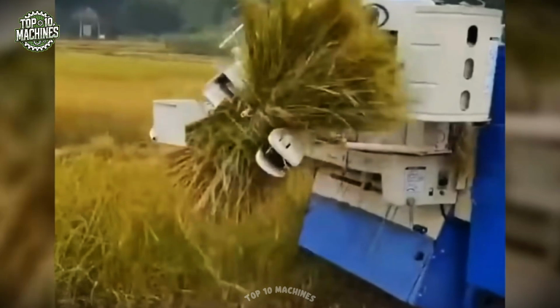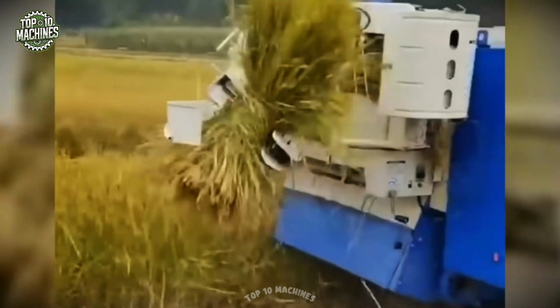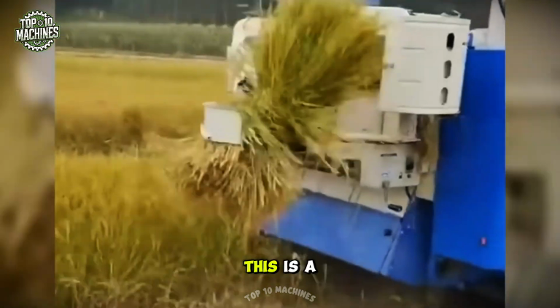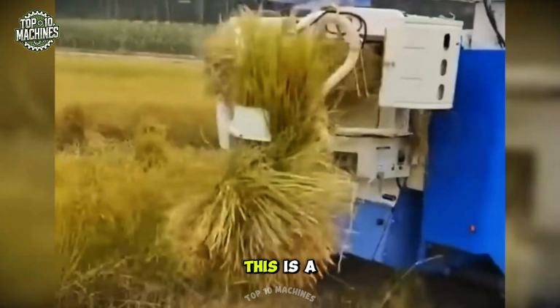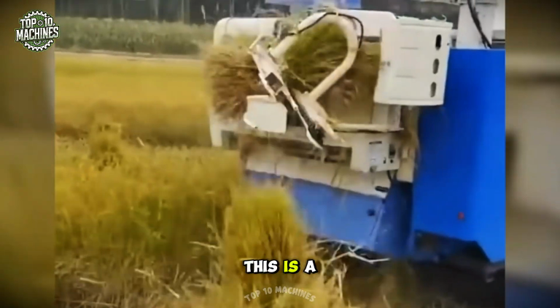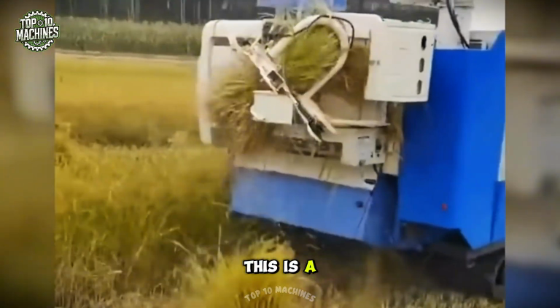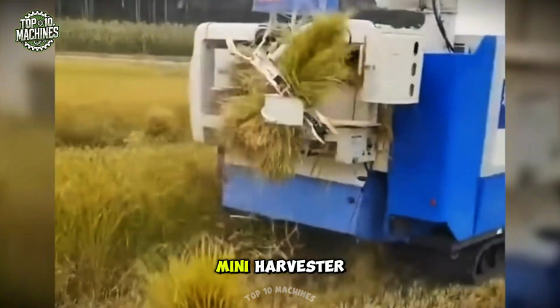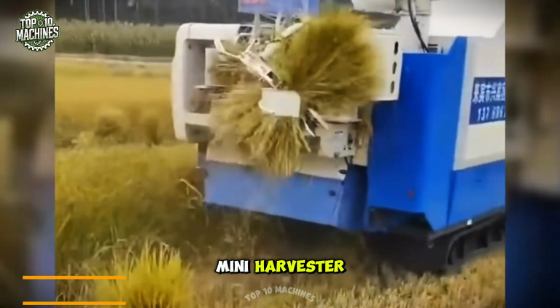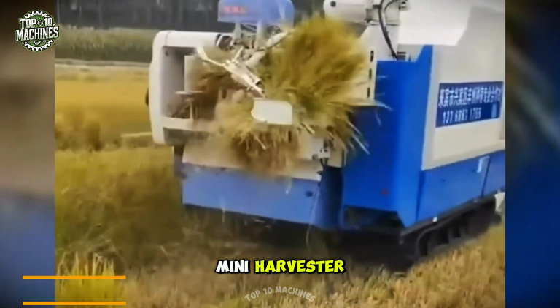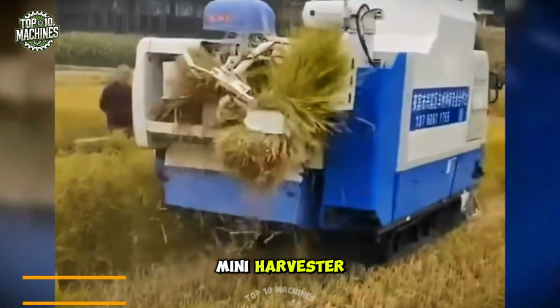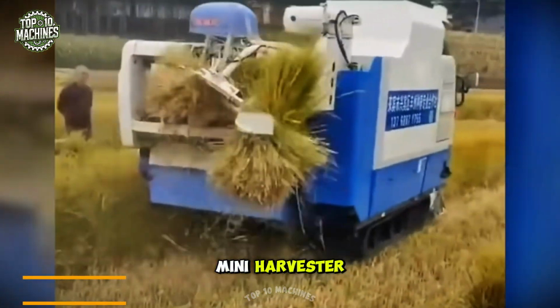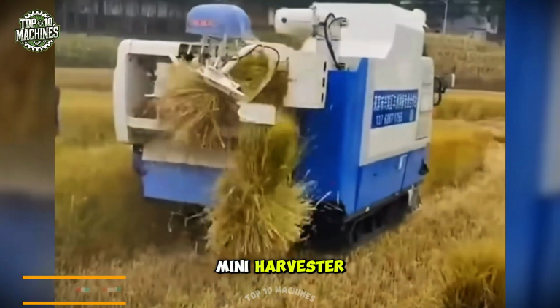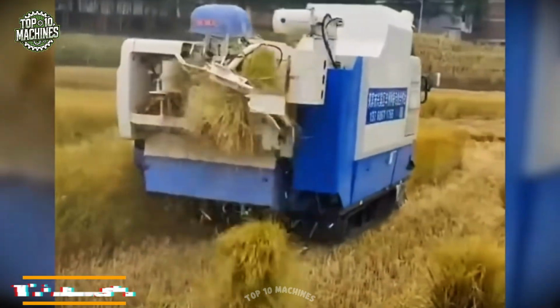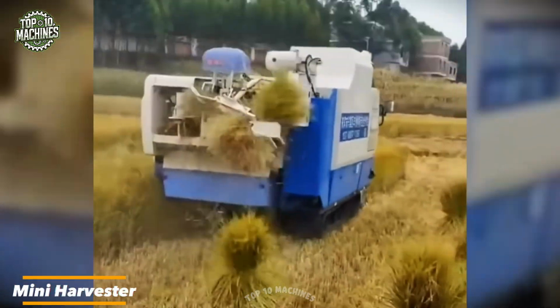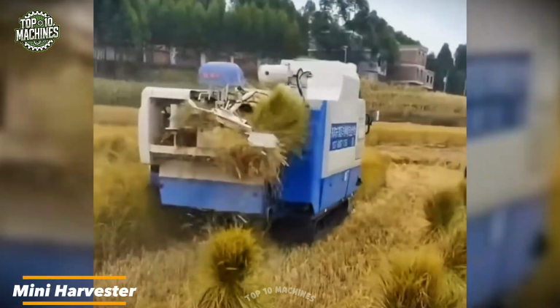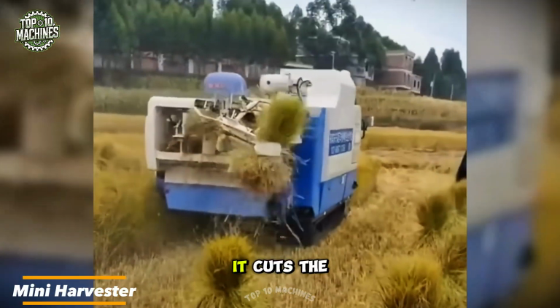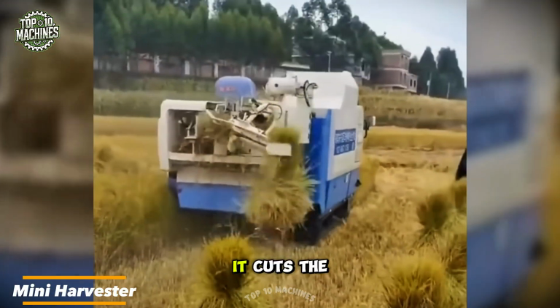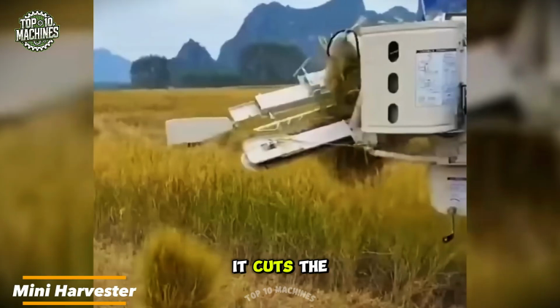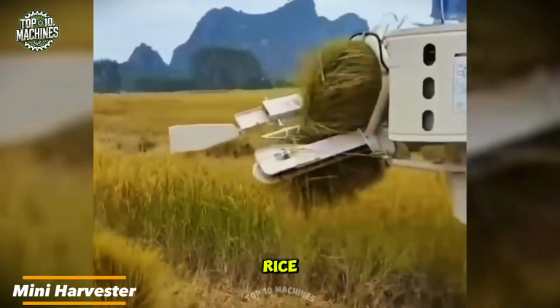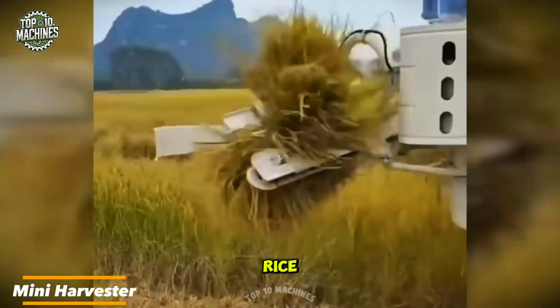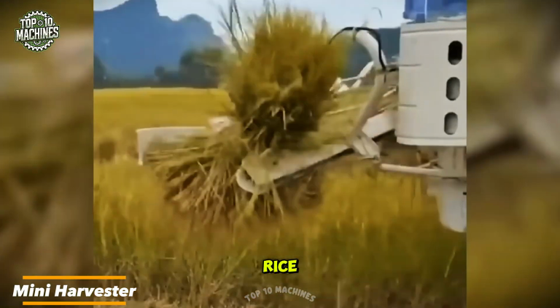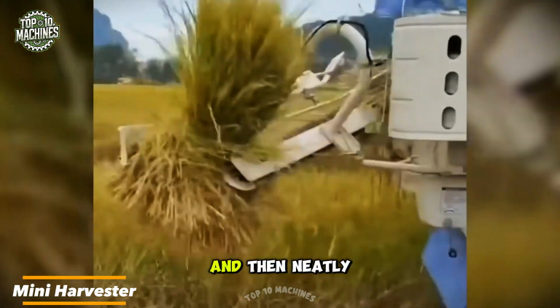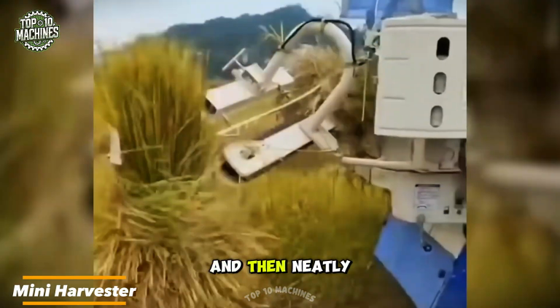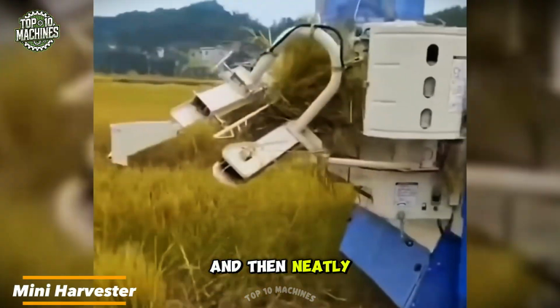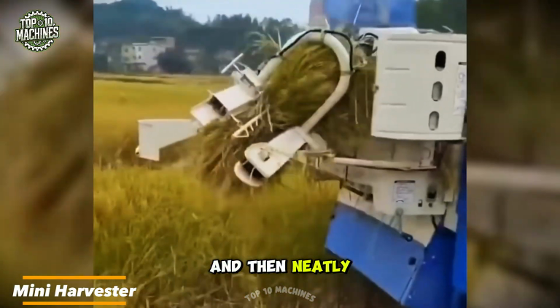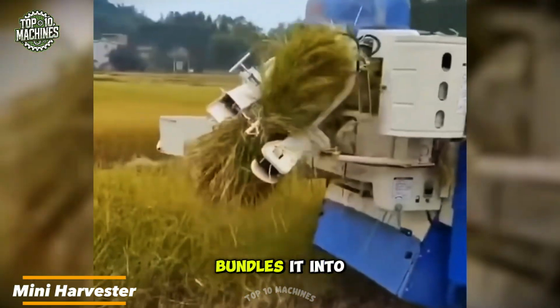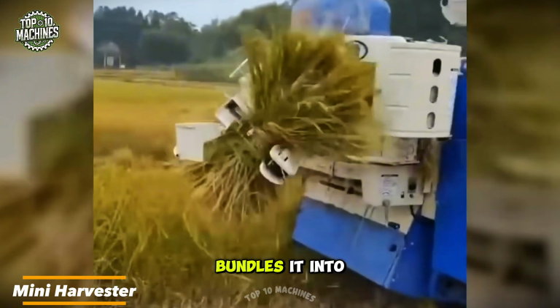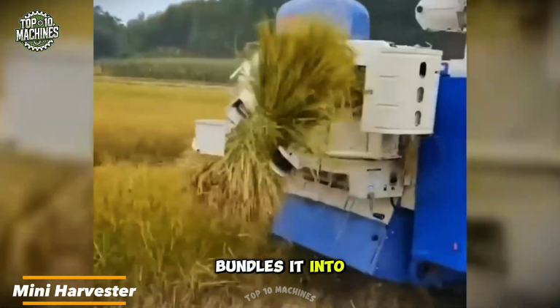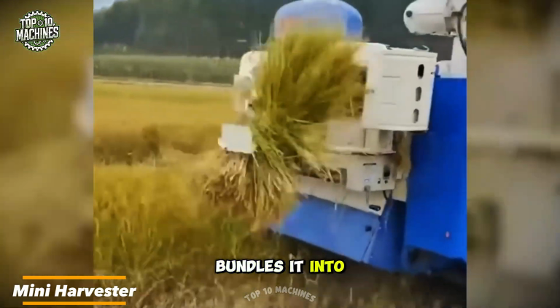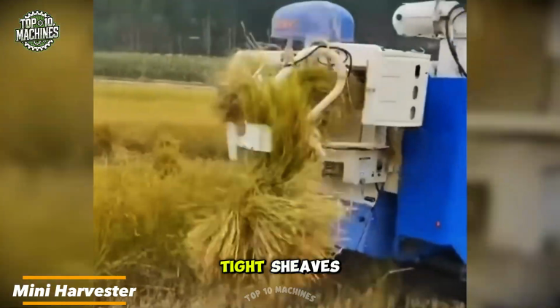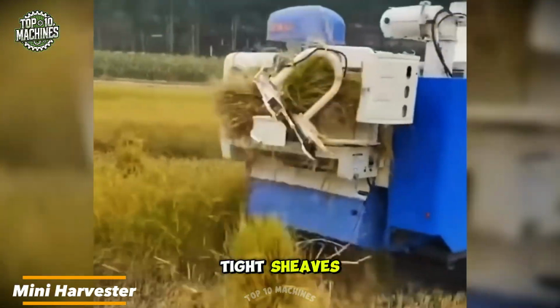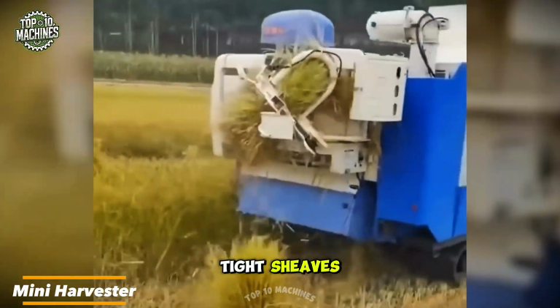This is a mini harvester — it cuts the rice and then neatly bundles it into tight sheaves.